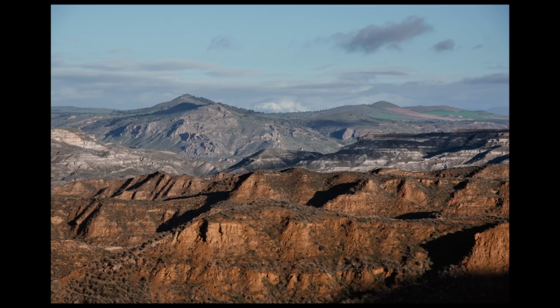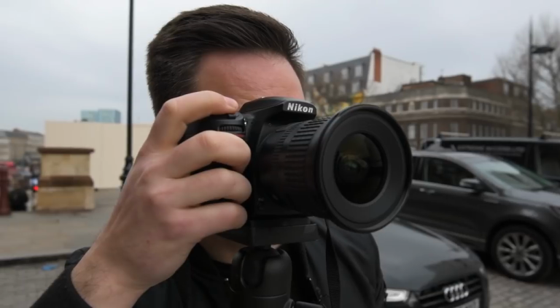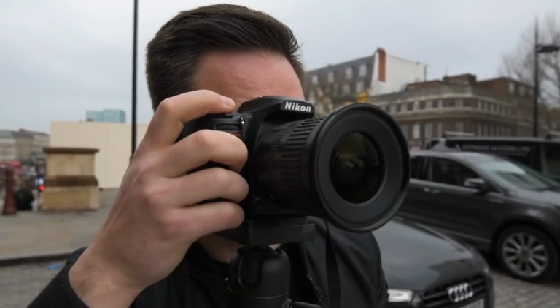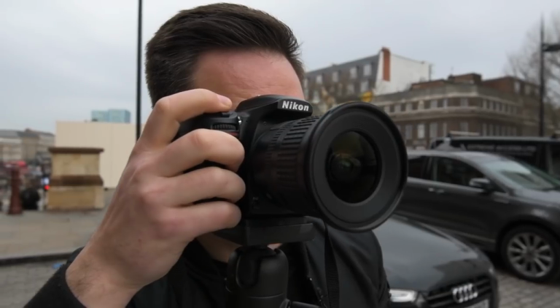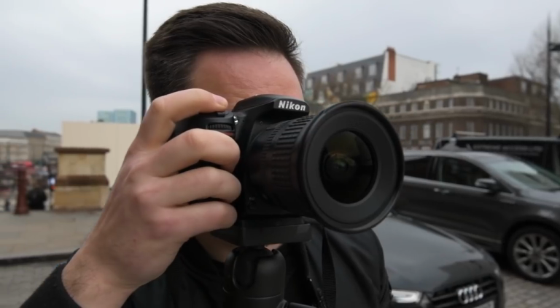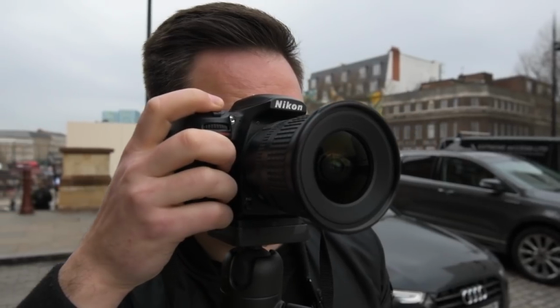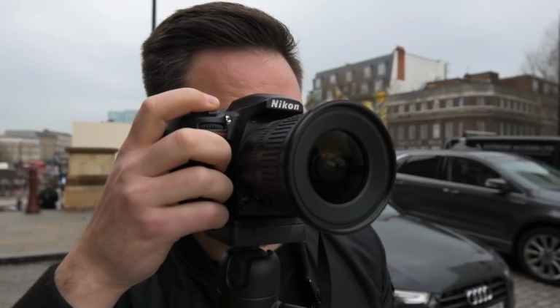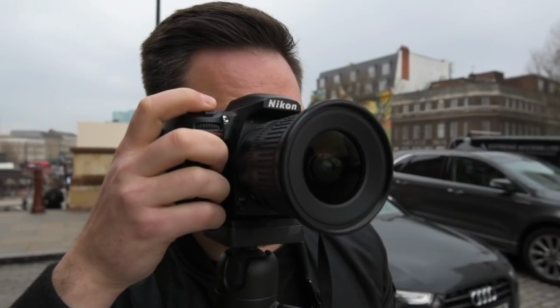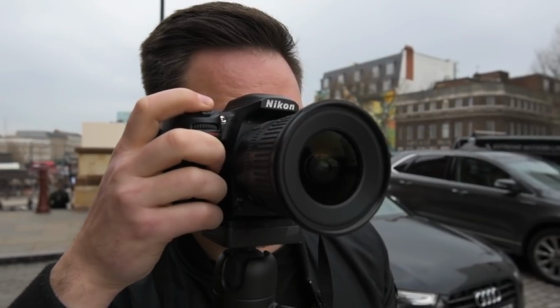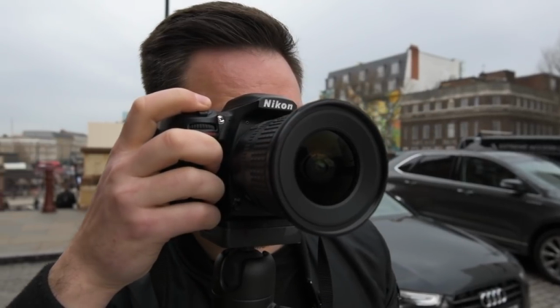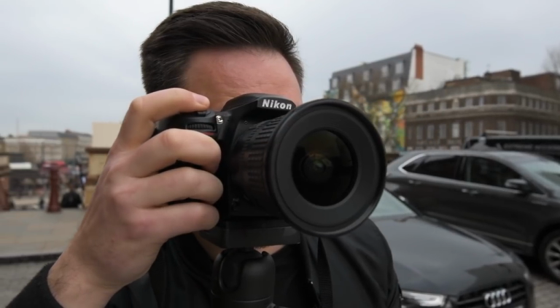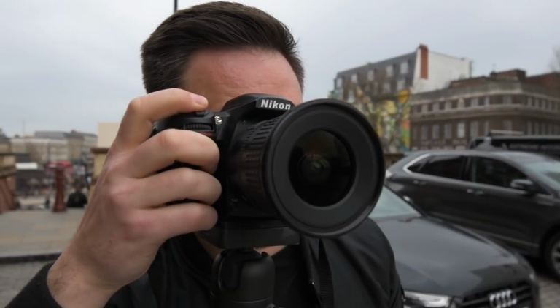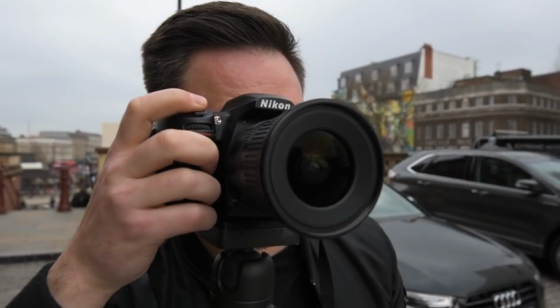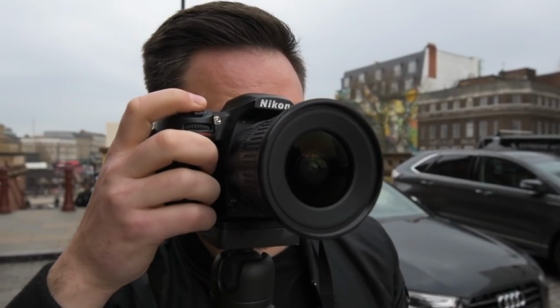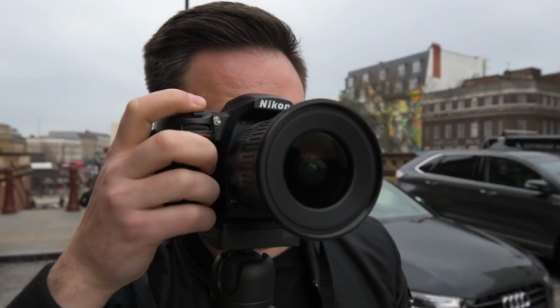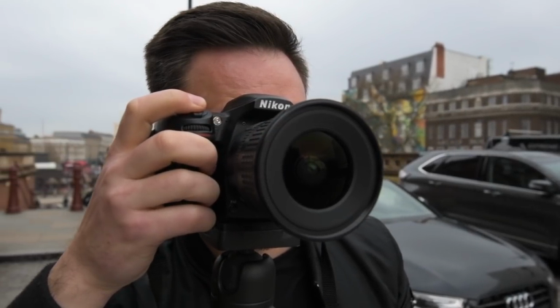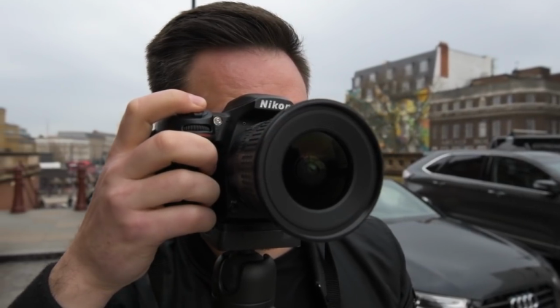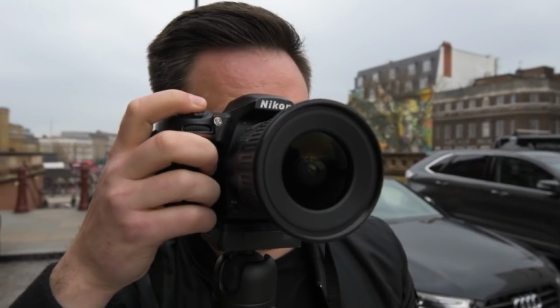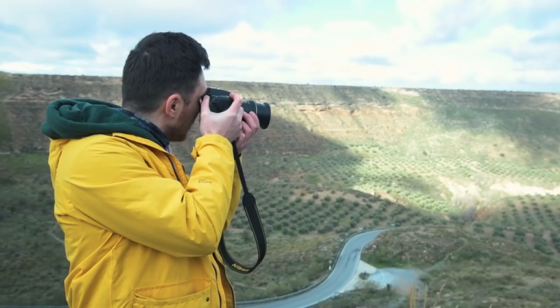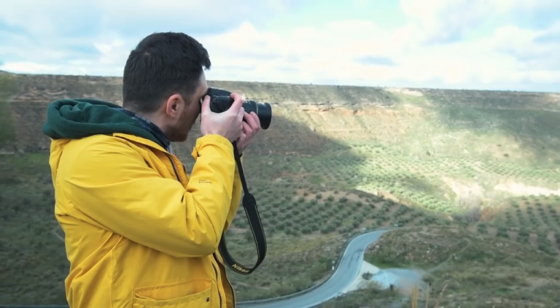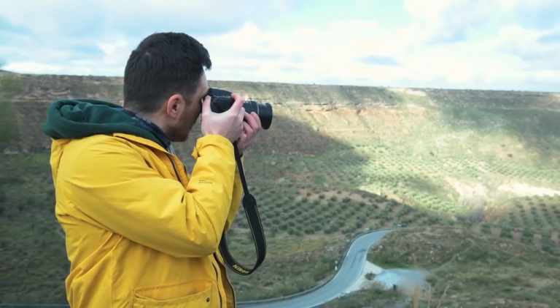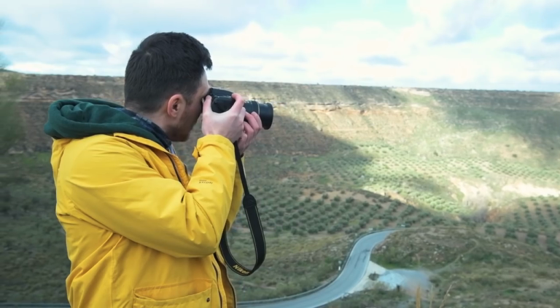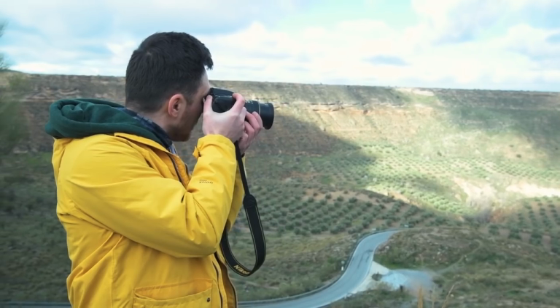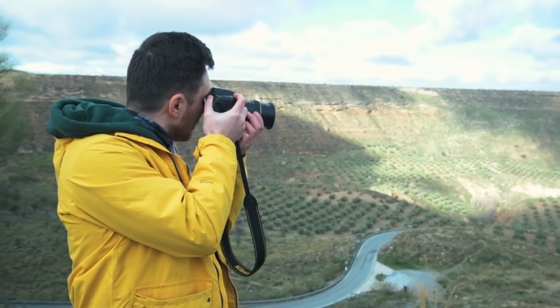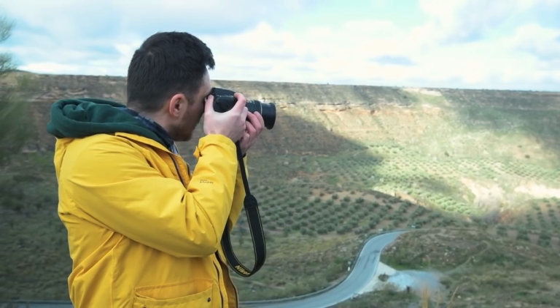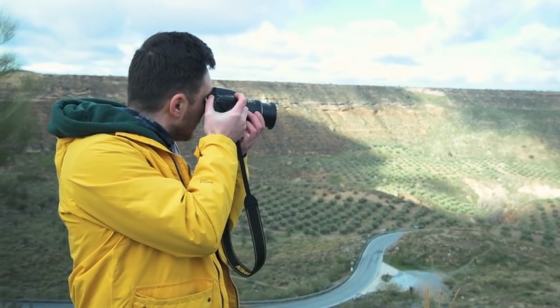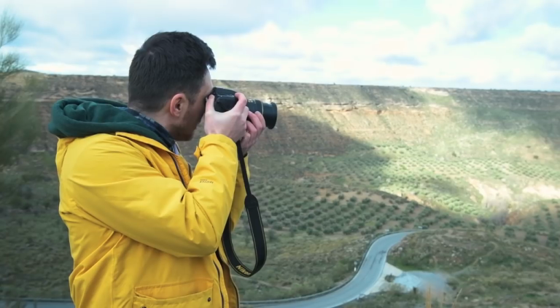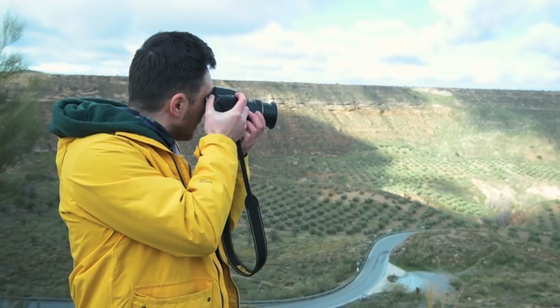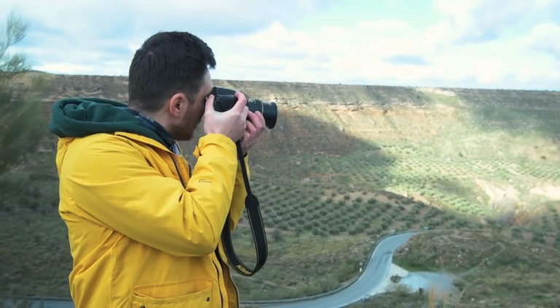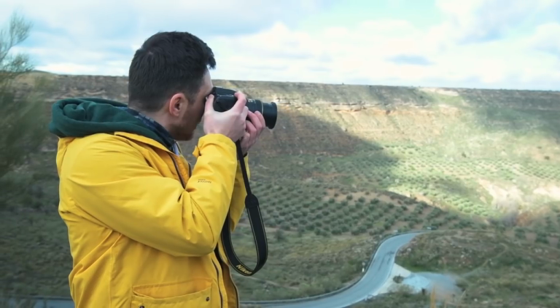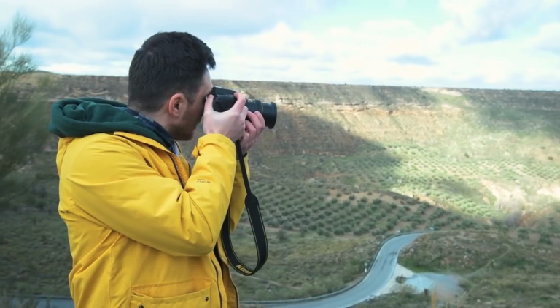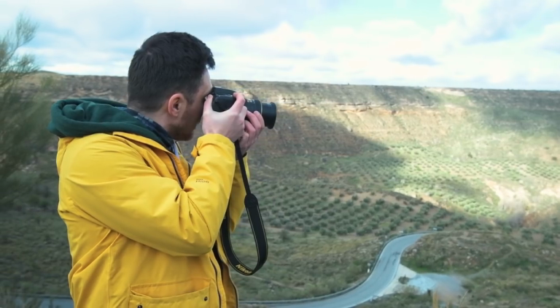There are many options with Nikon lenses. I've been using Nikon lenses for many, many years and I know they are one of the best.